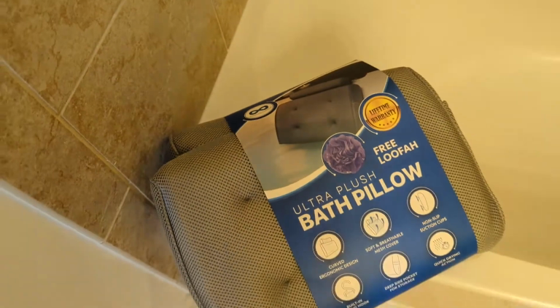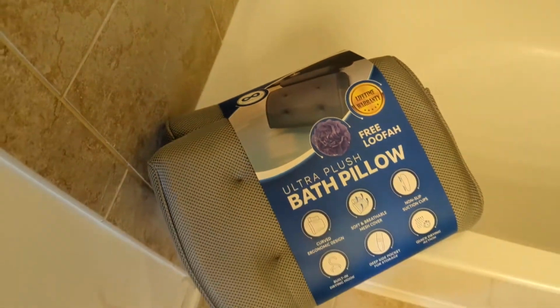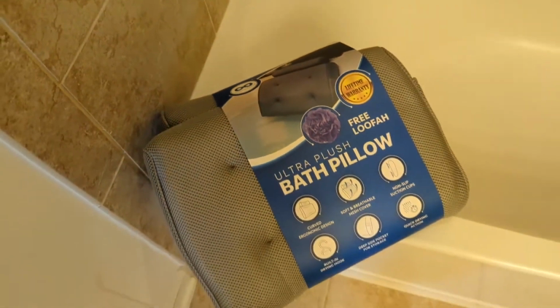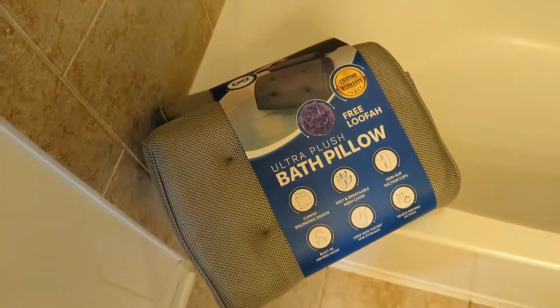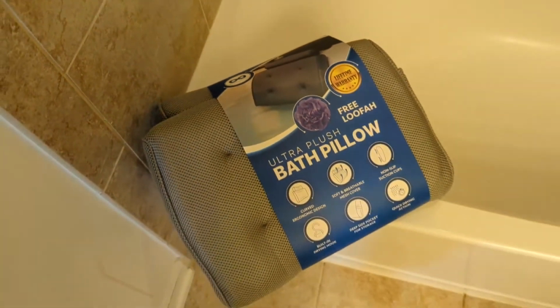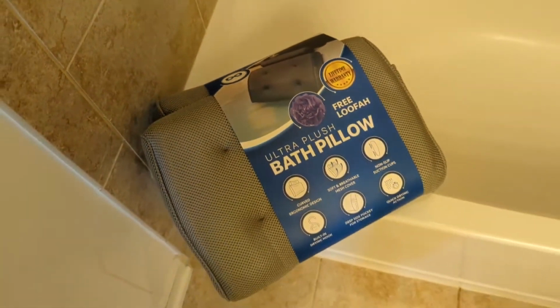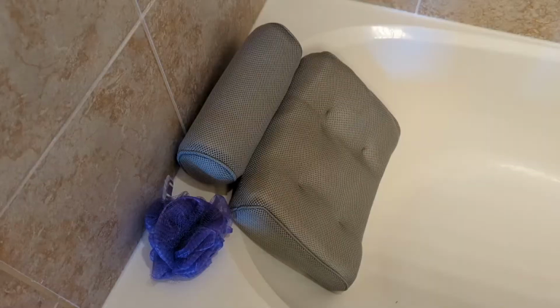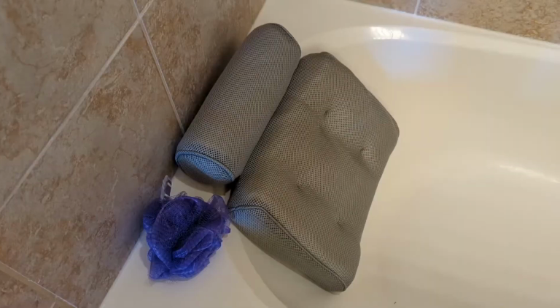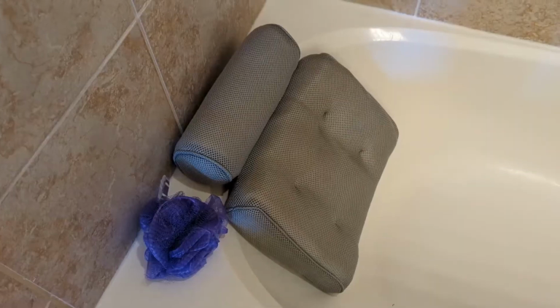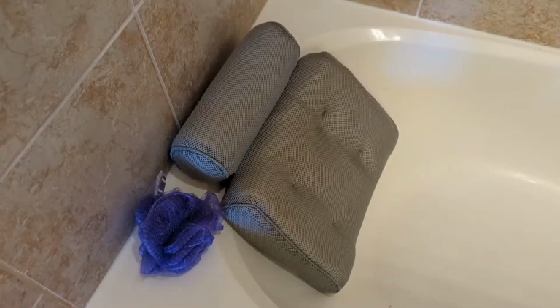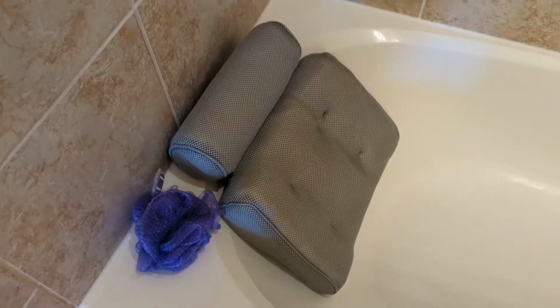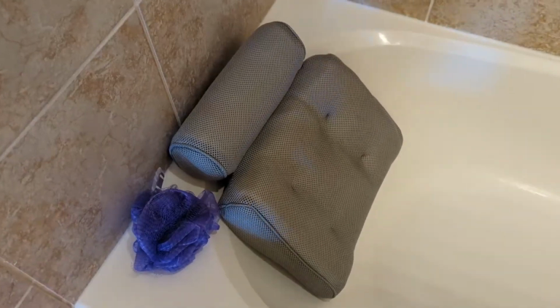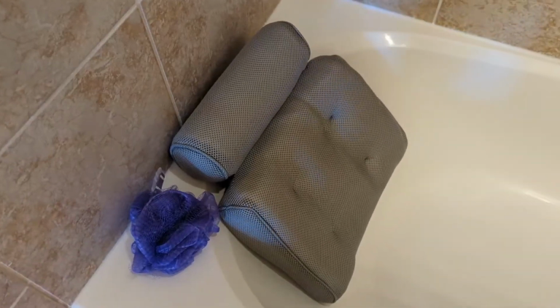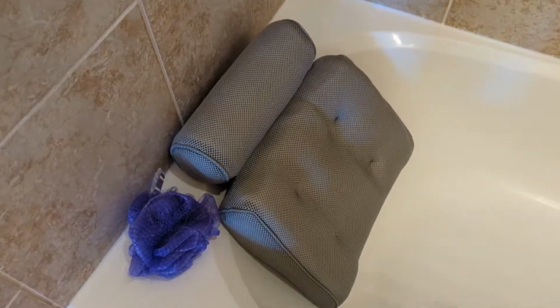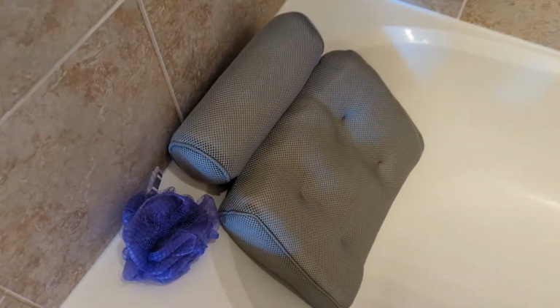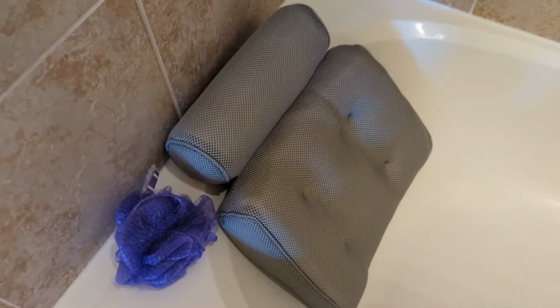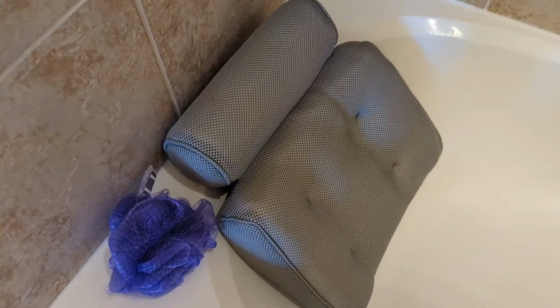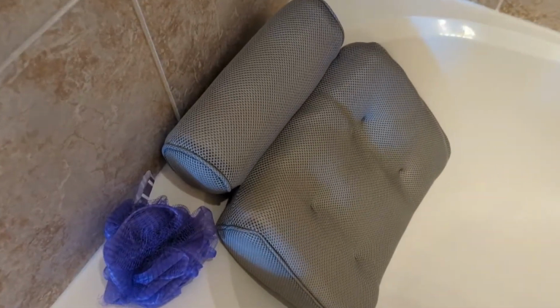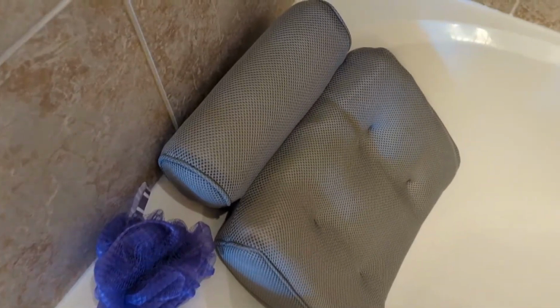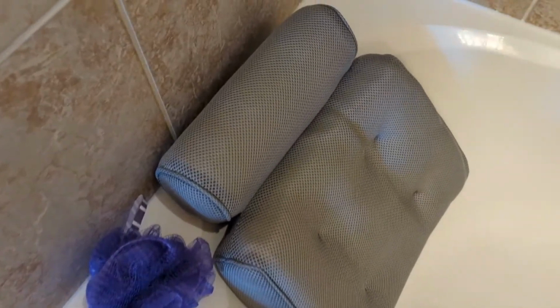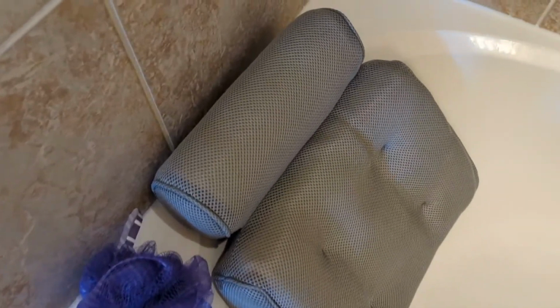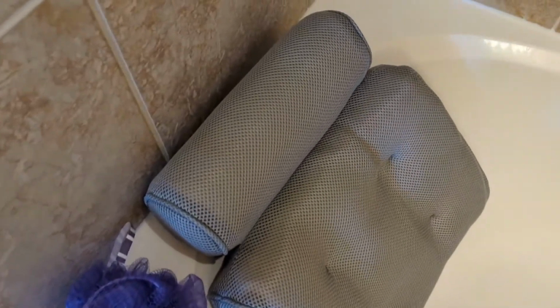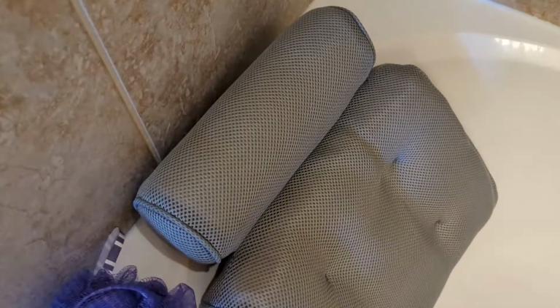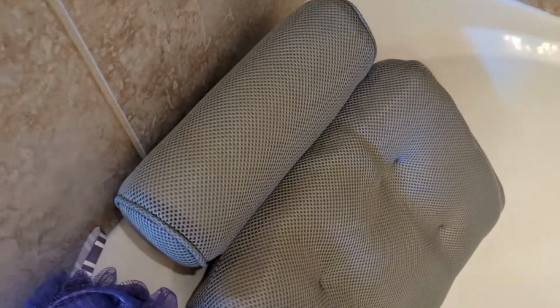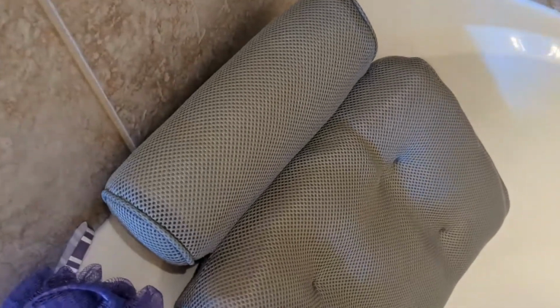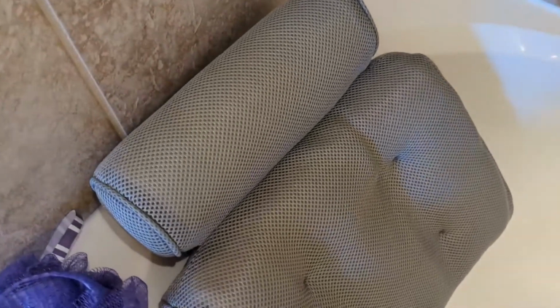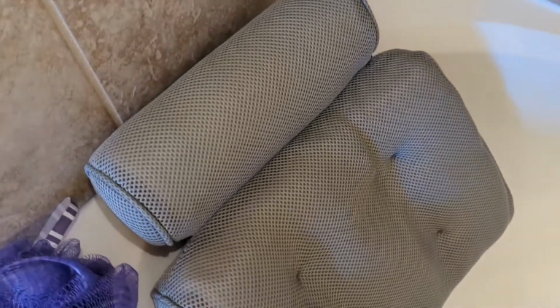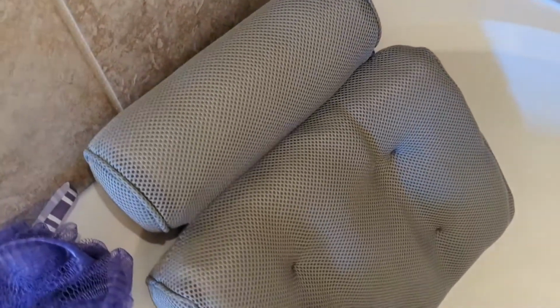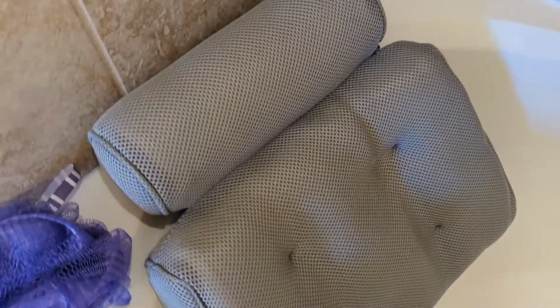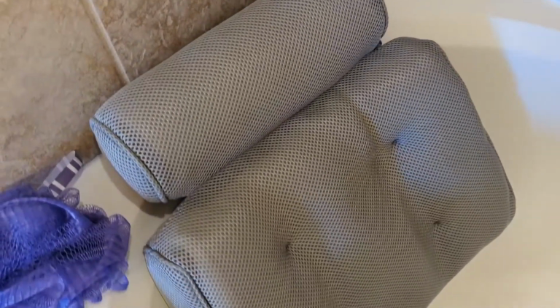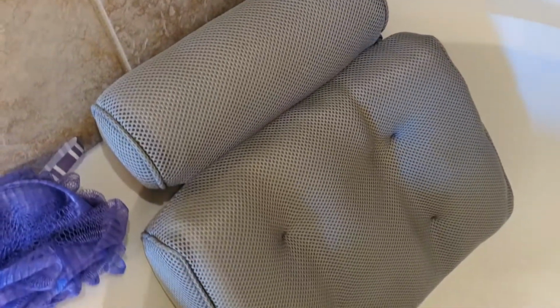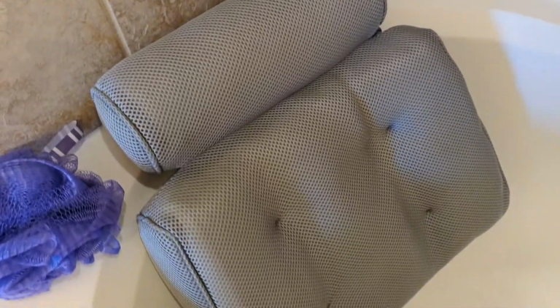Because of the mesh cover, it allows the pillow to dry very quickly and prevents water buildup on the inside.